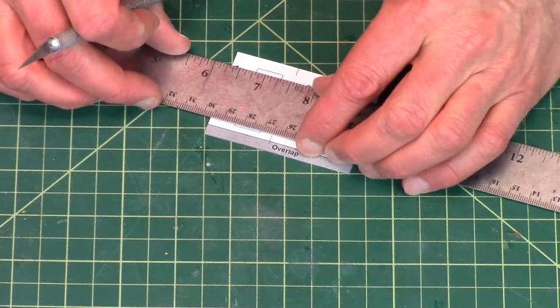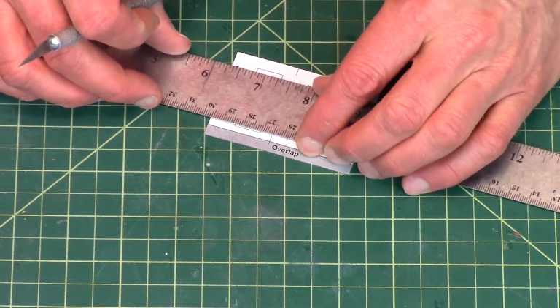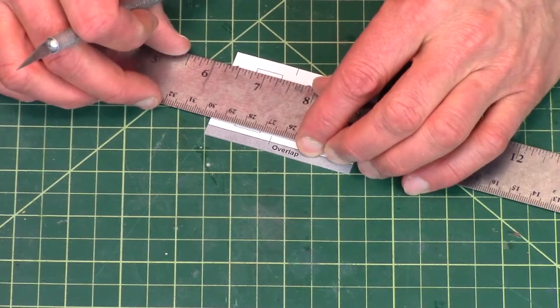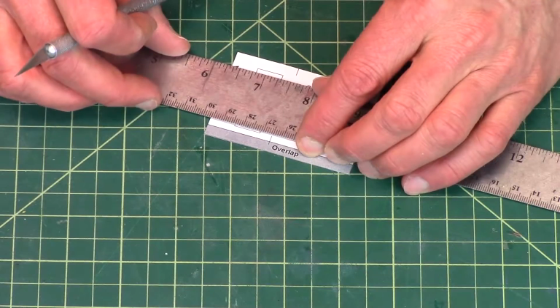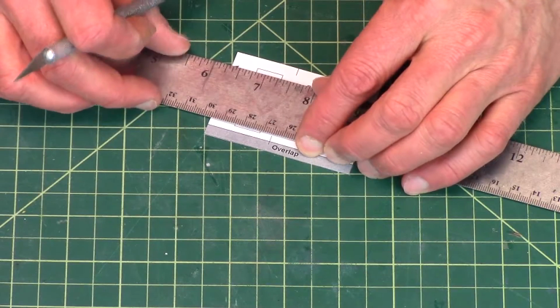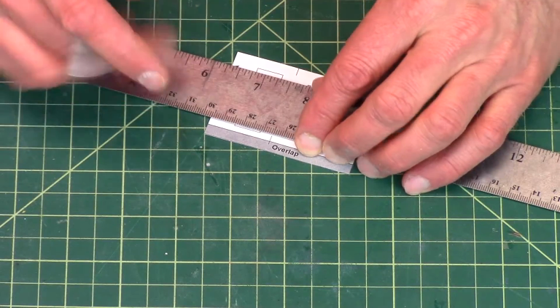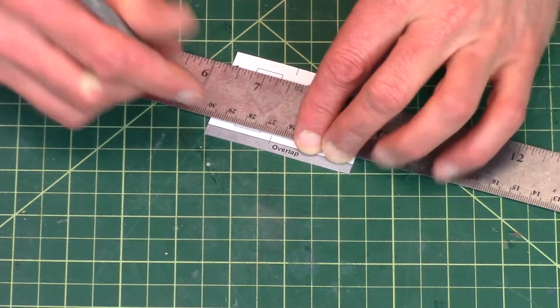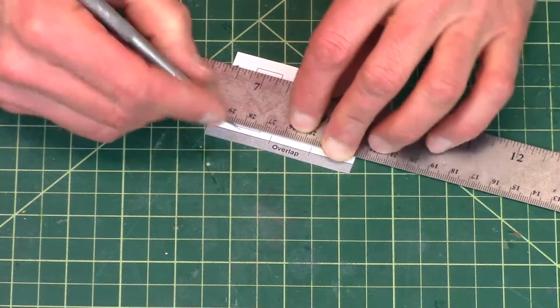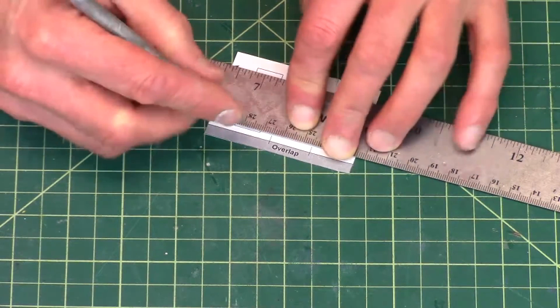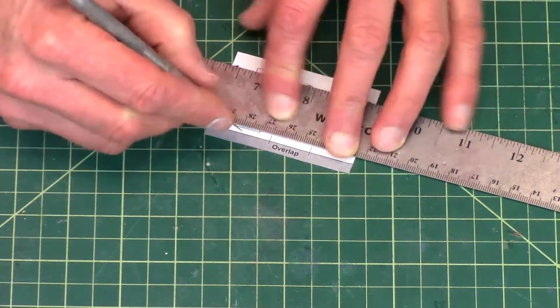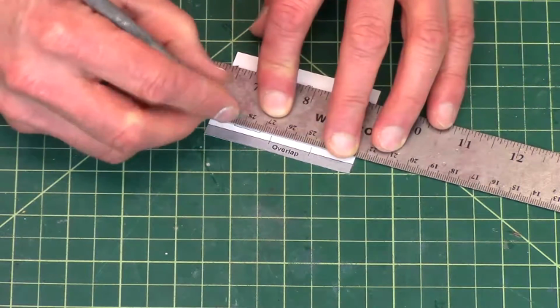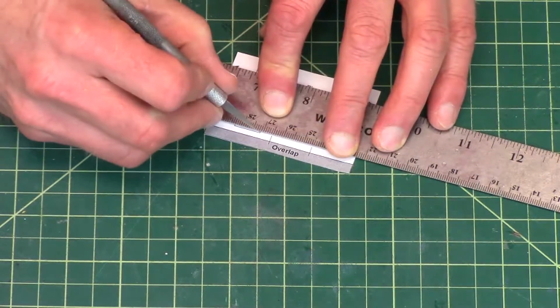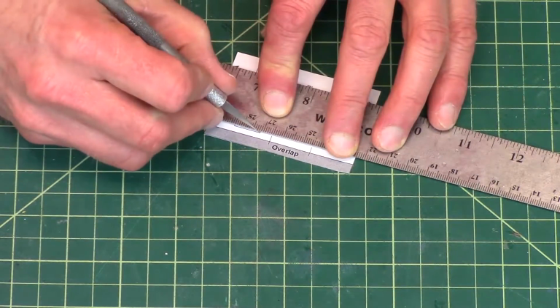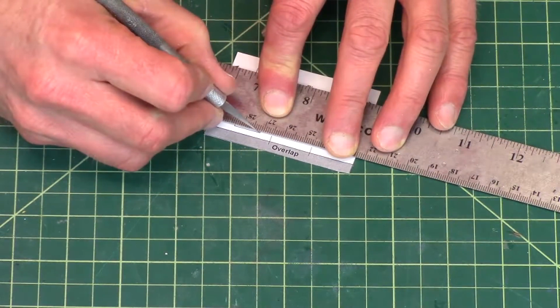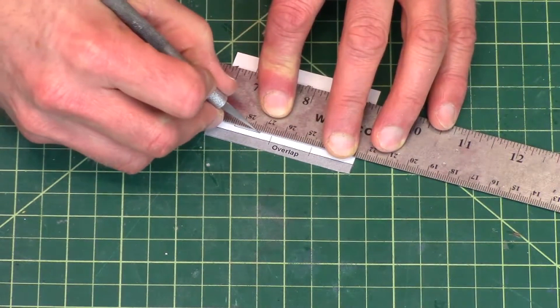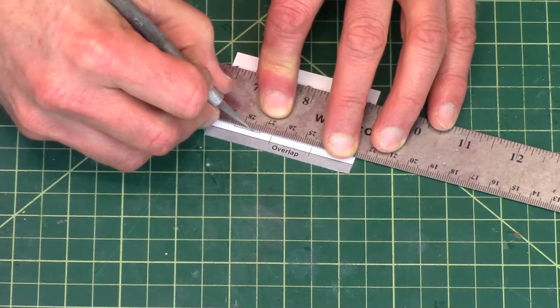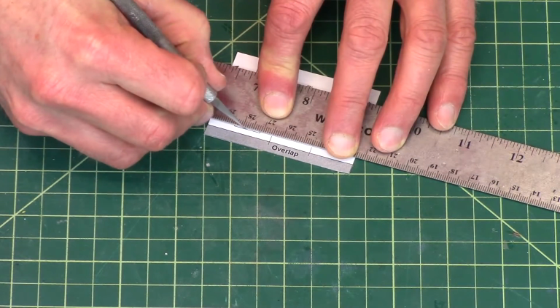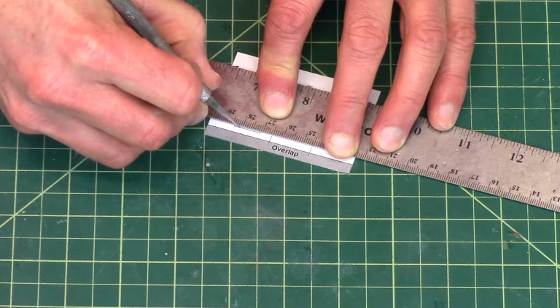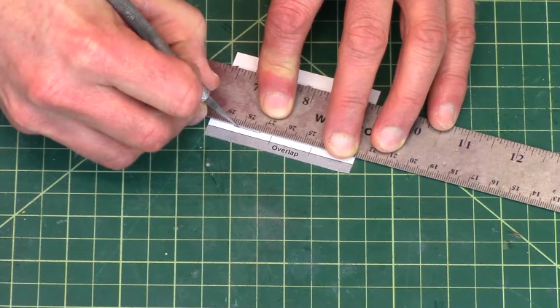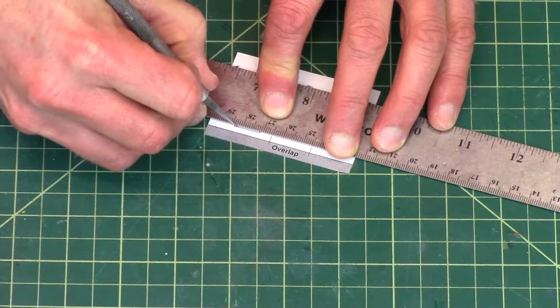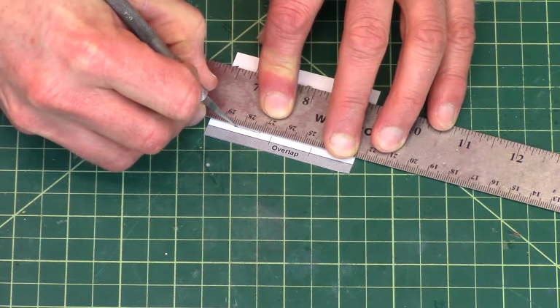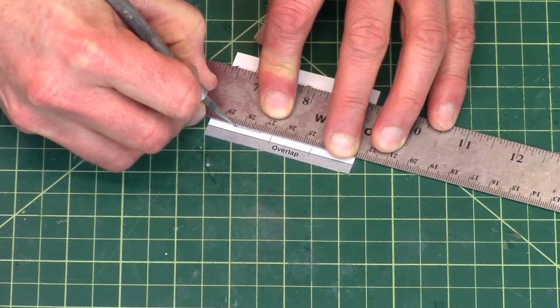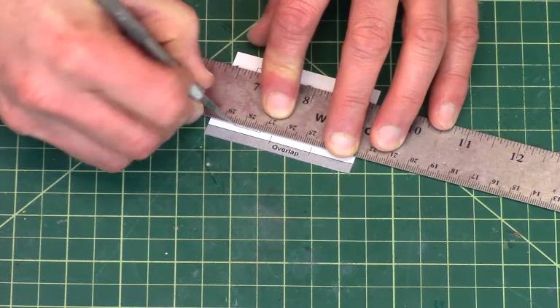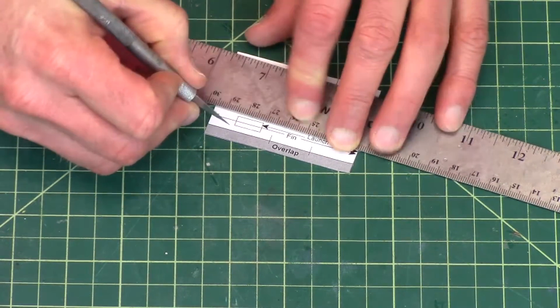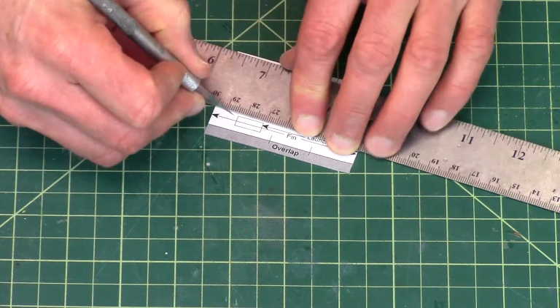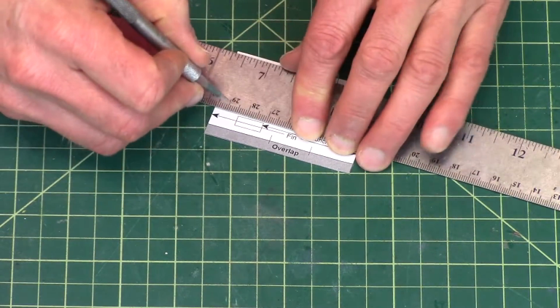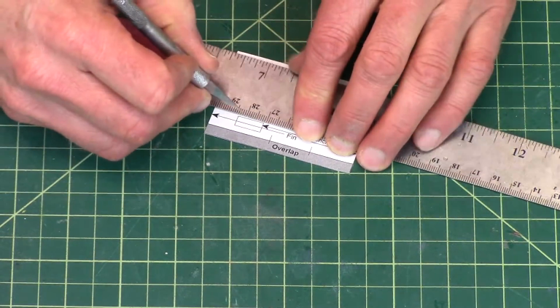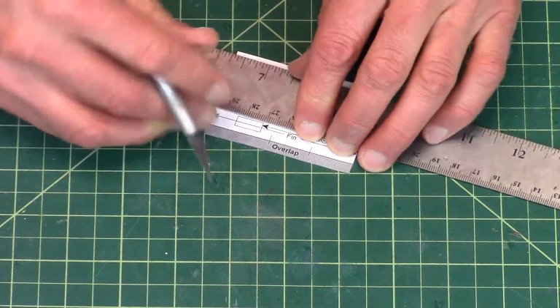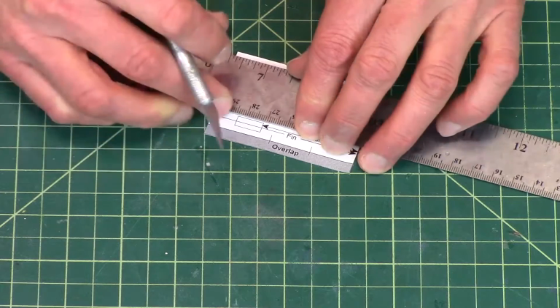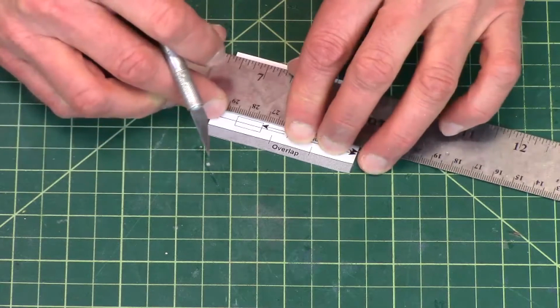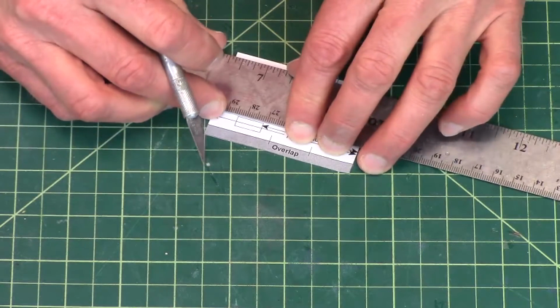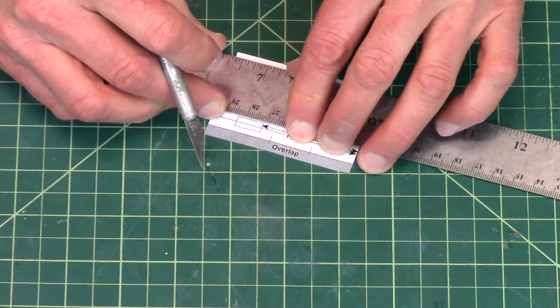I lay it on top and then just cut so I get nice sharp corners.